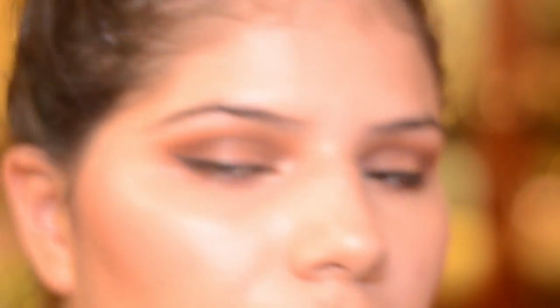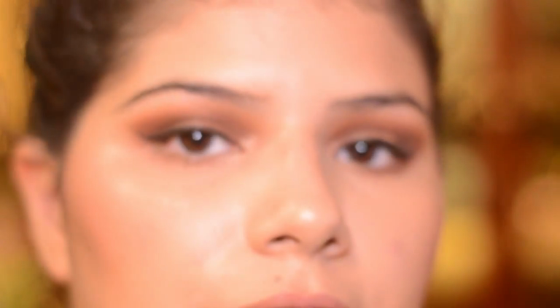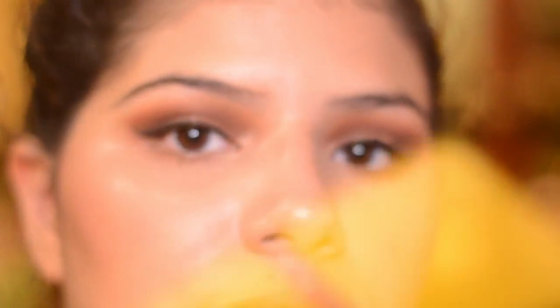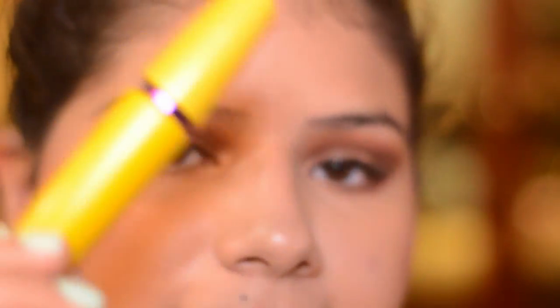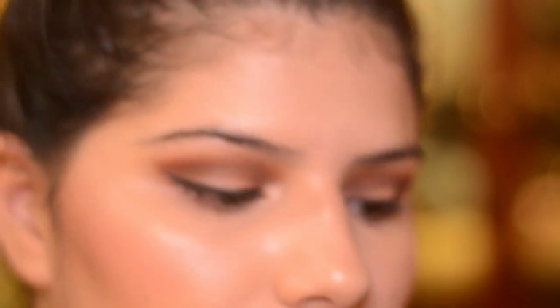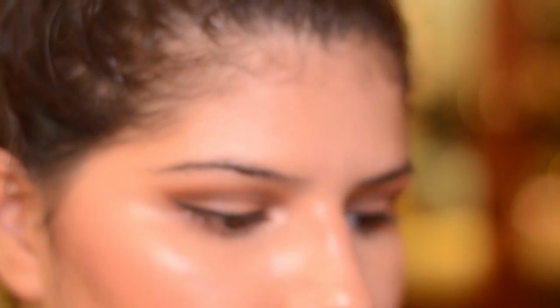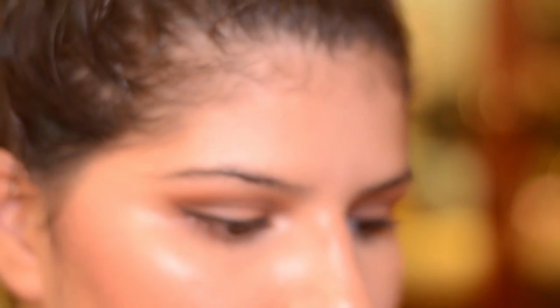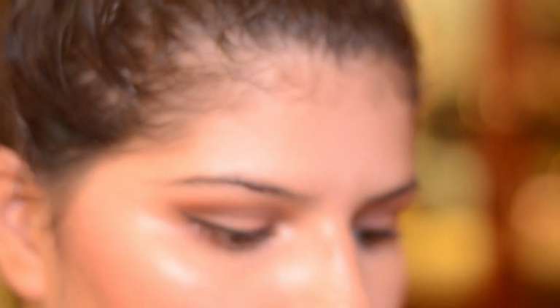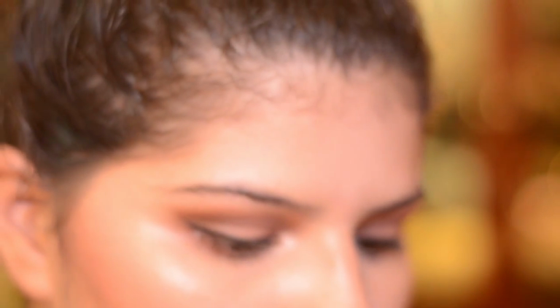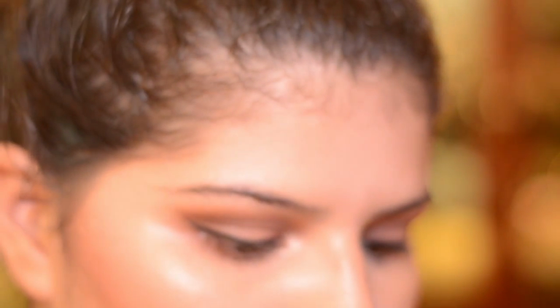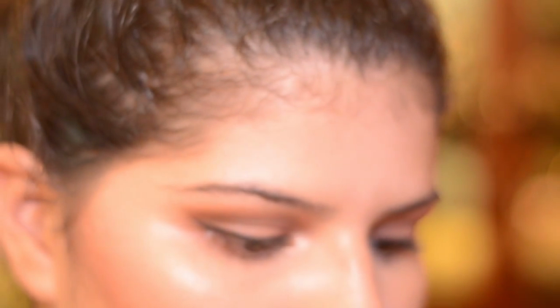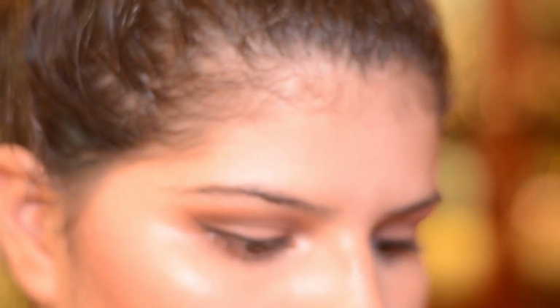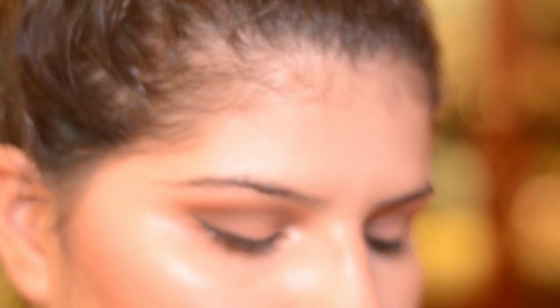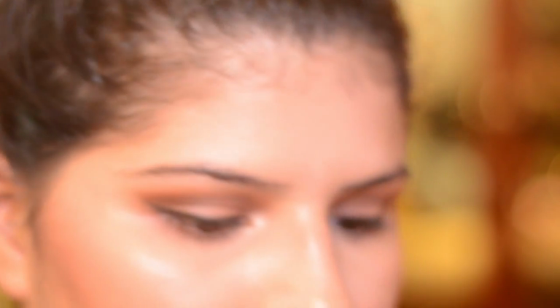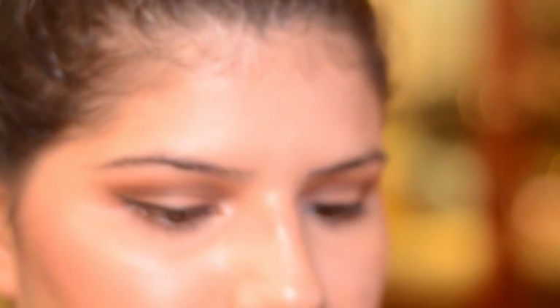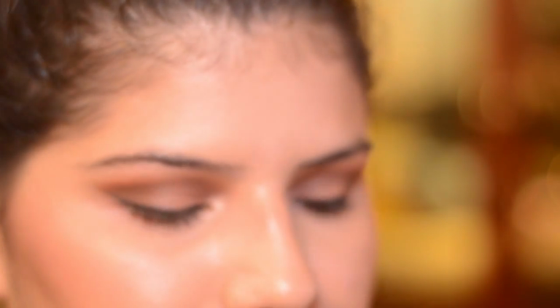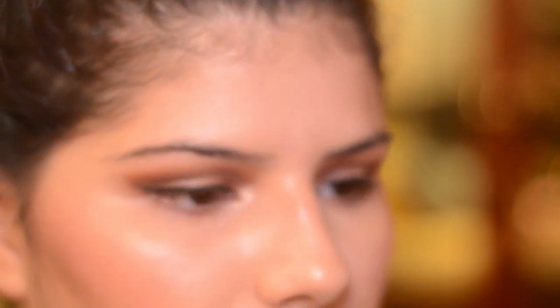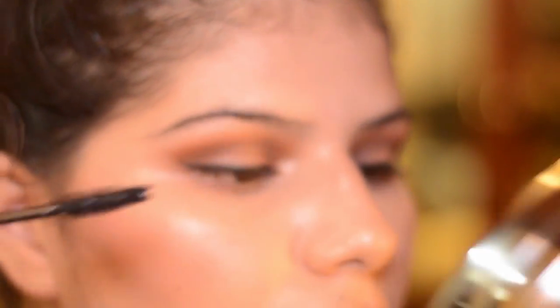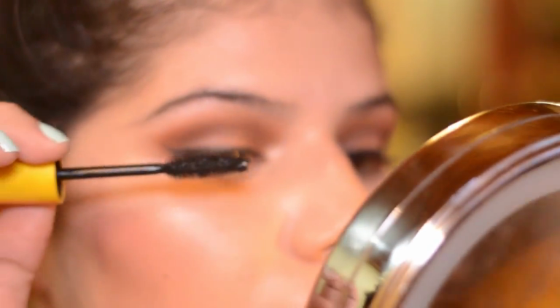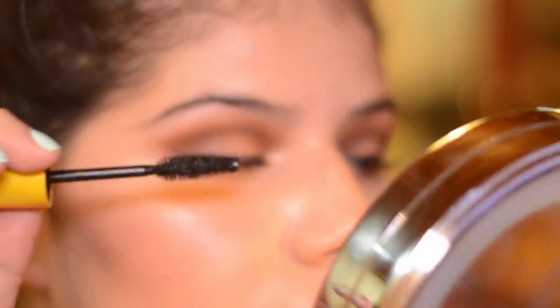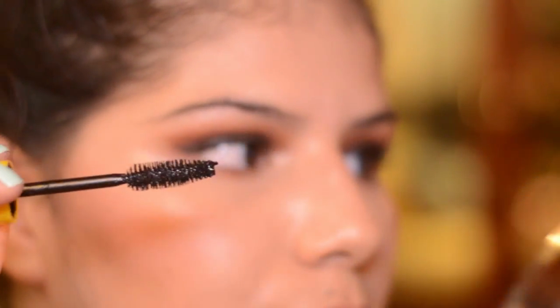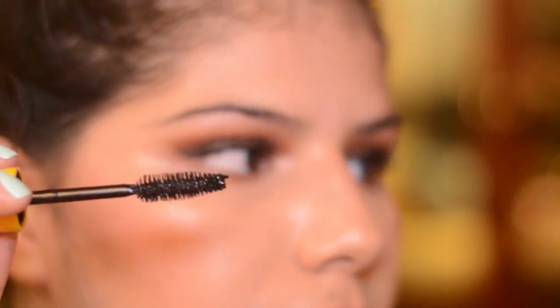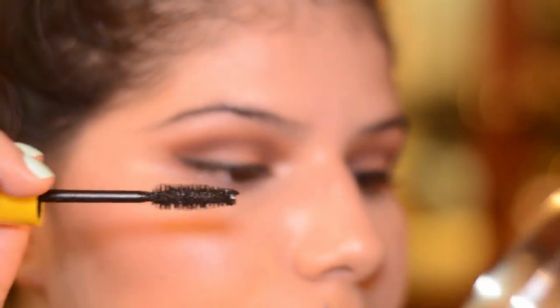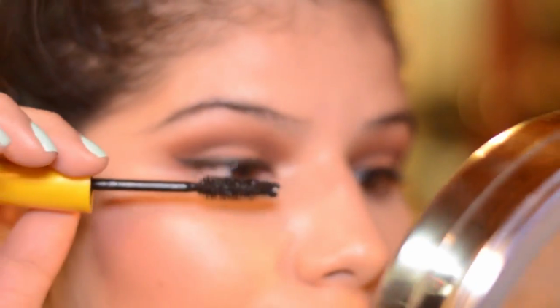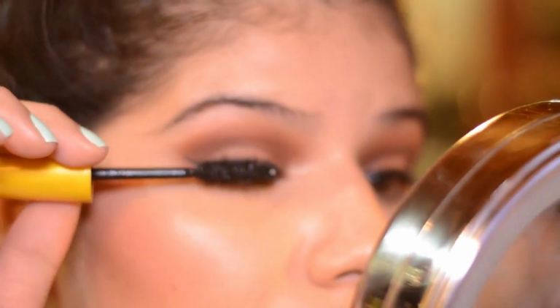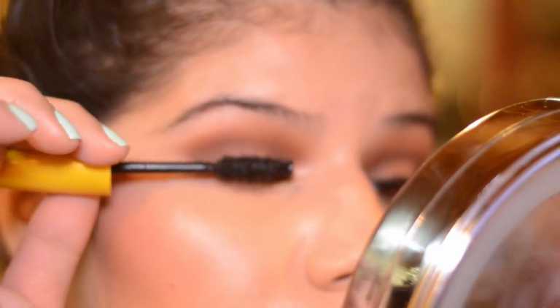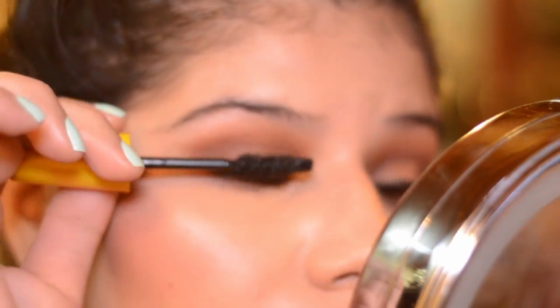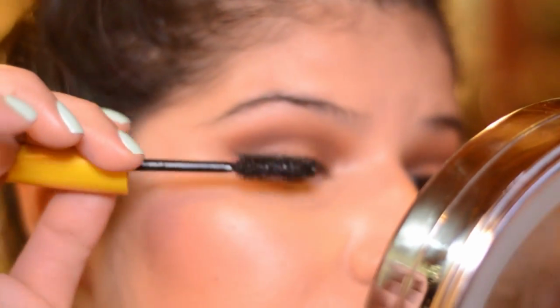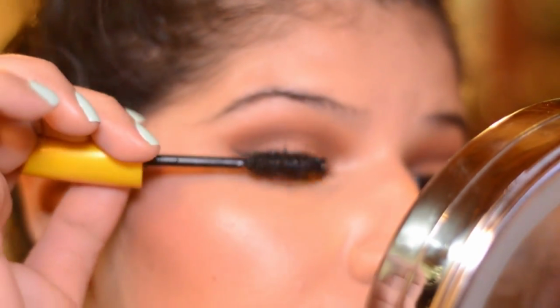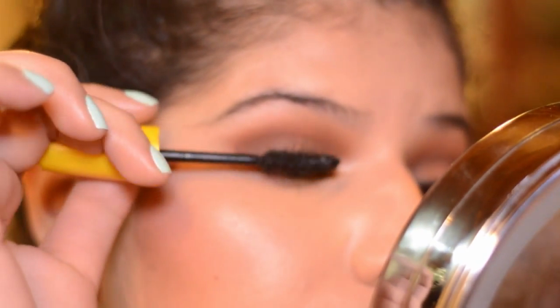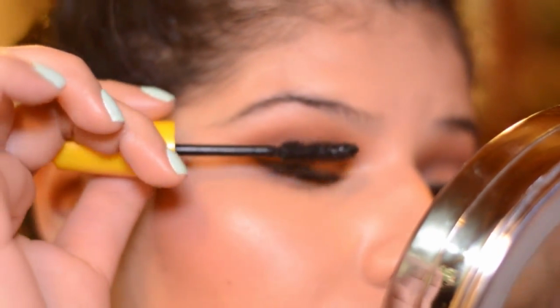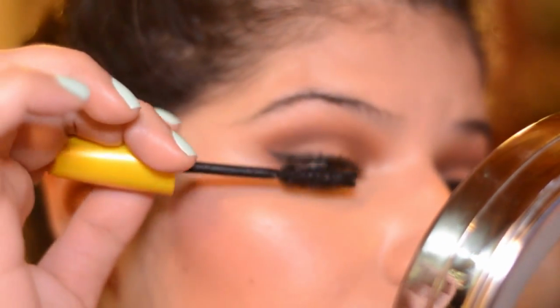Okay, for mascara I'm going to be taking my — this is Maybelline Volume Express Mascara.